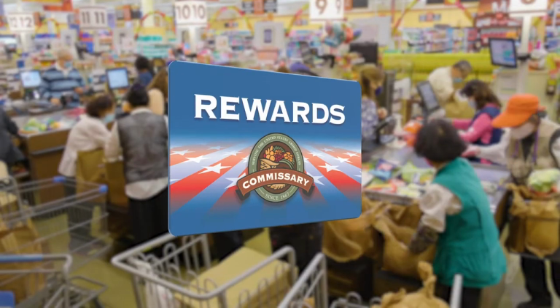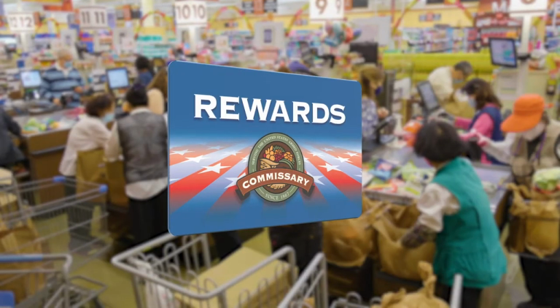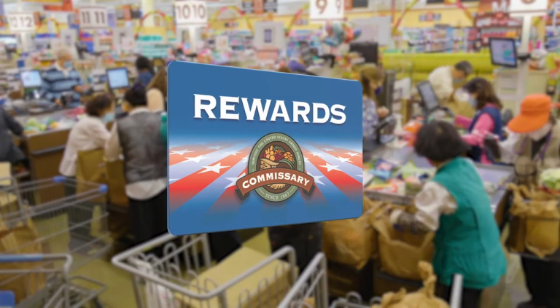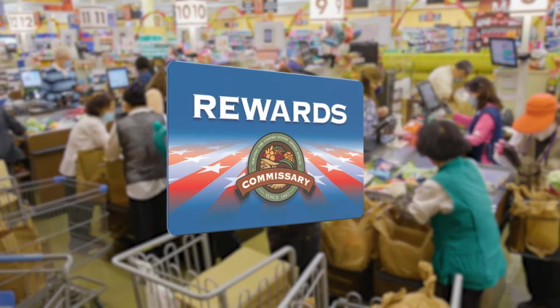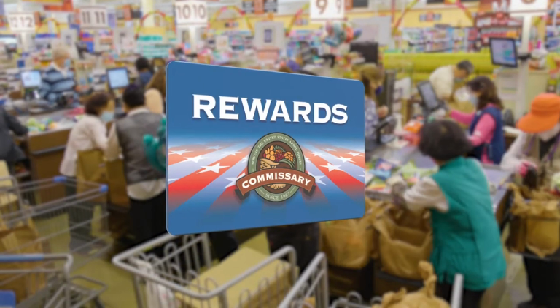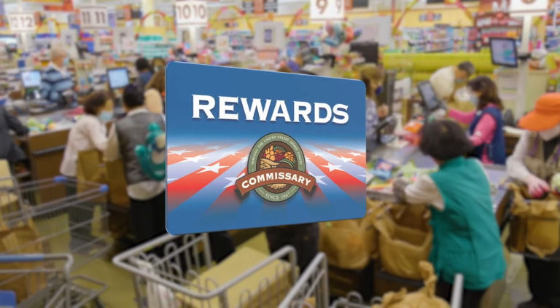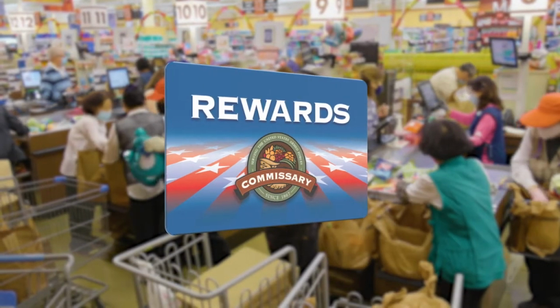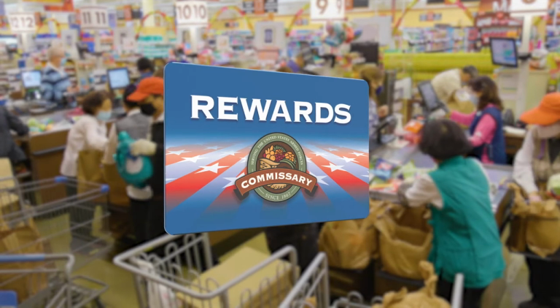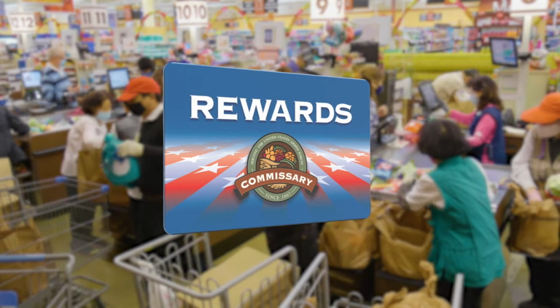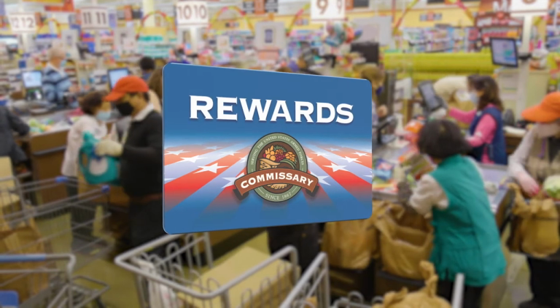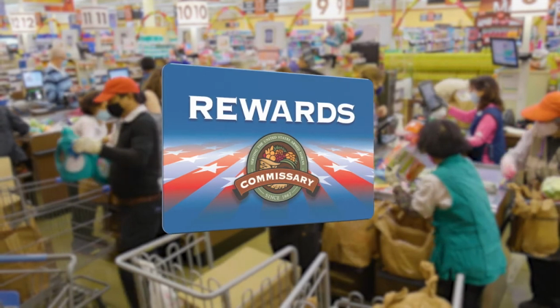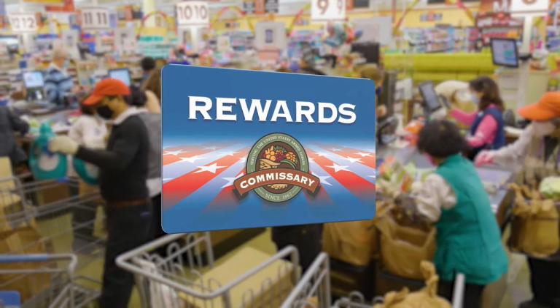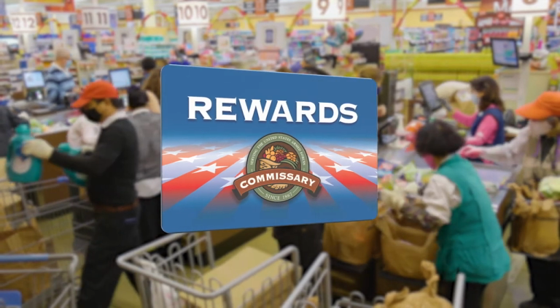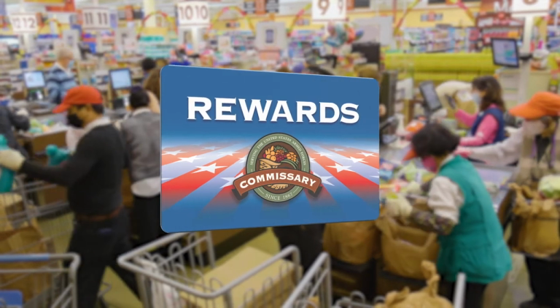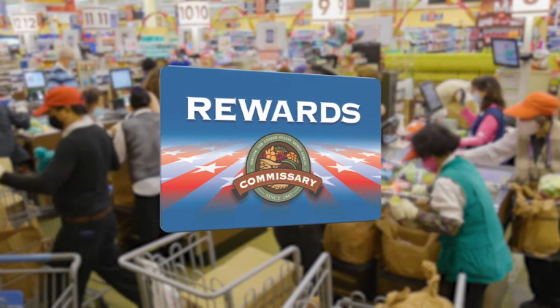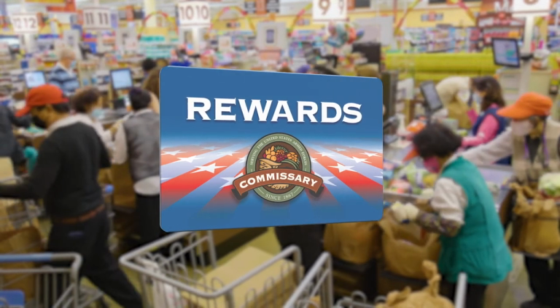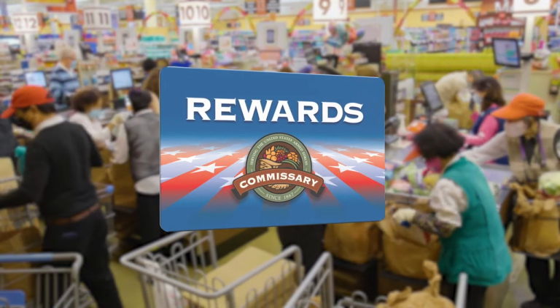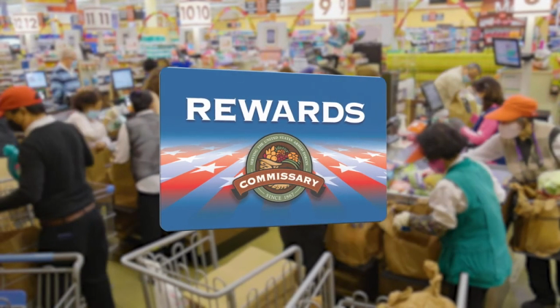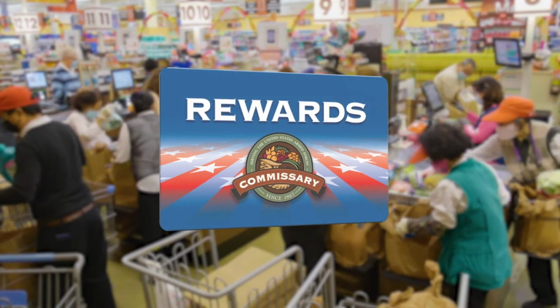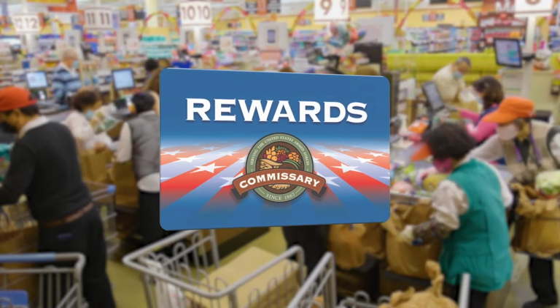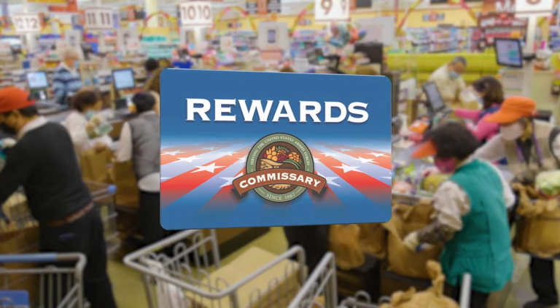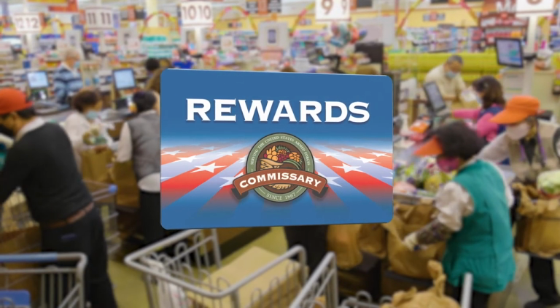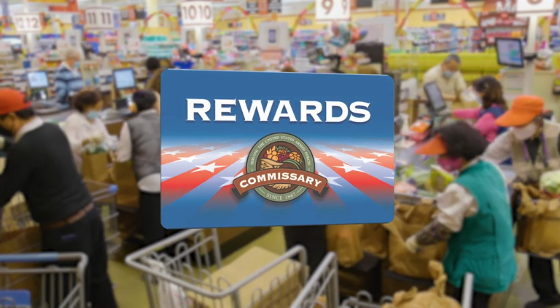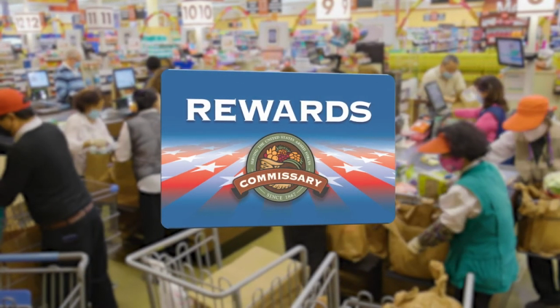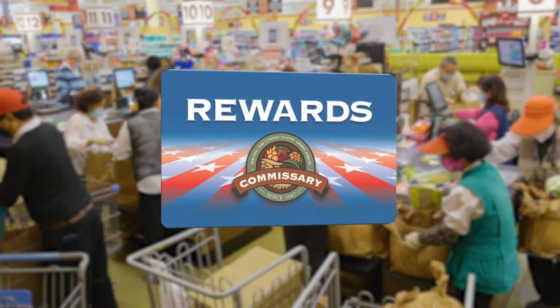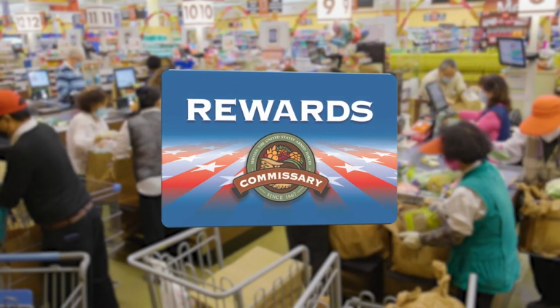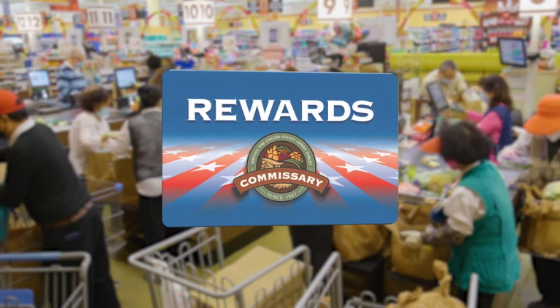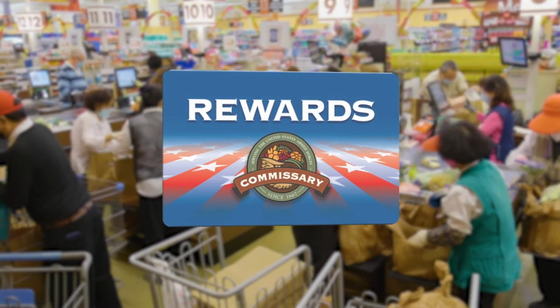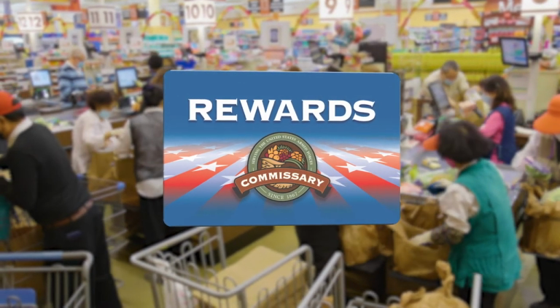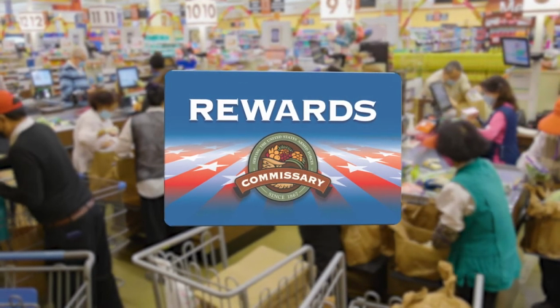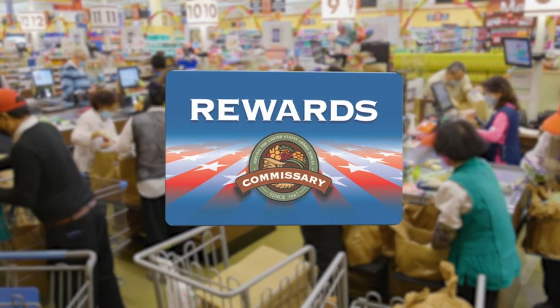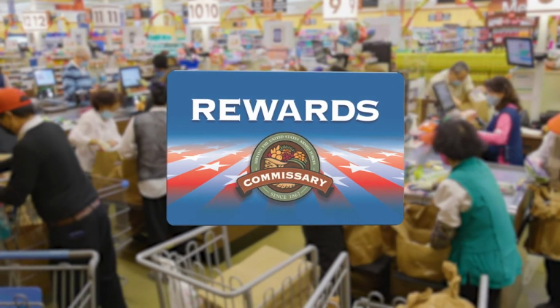And while you're here, make sure to pick up a rewards card. Use it to download digital coupons and save cash right at the register.